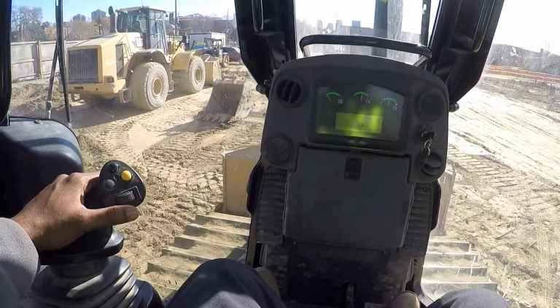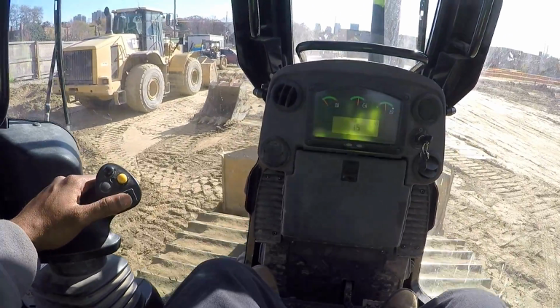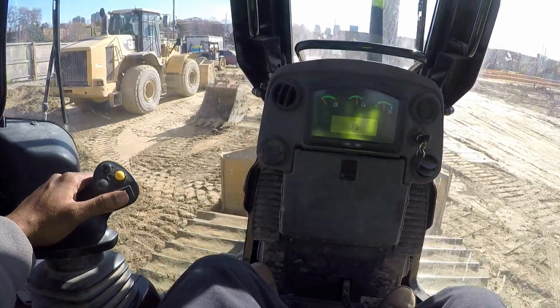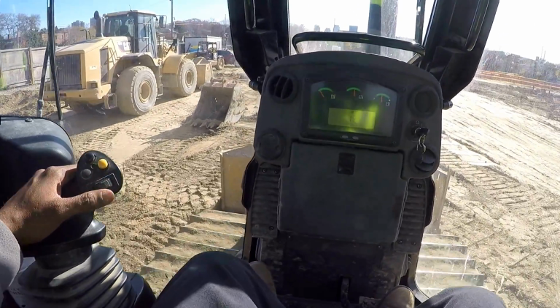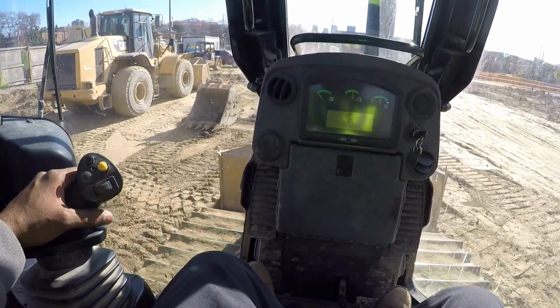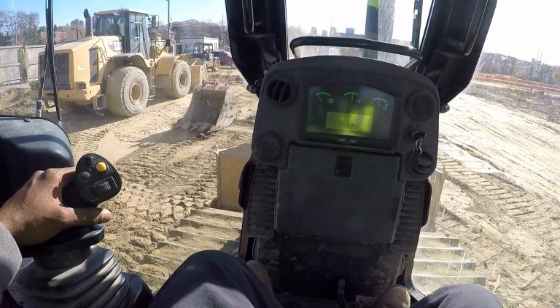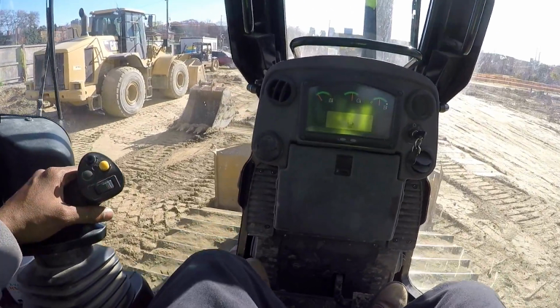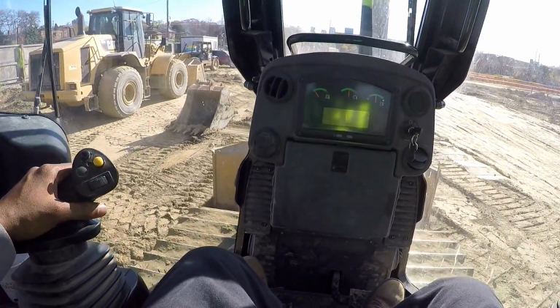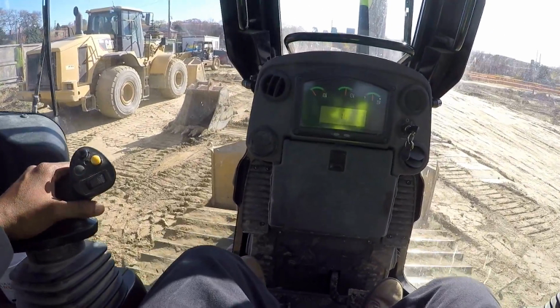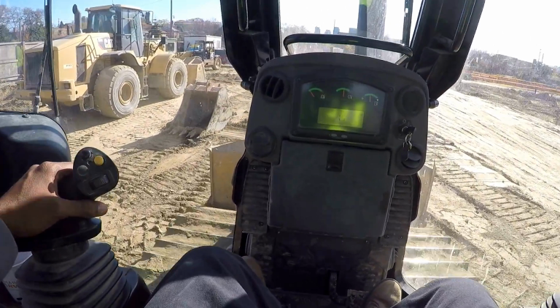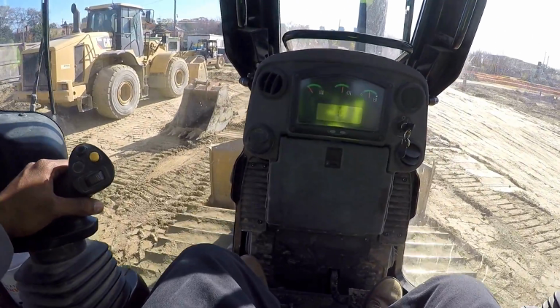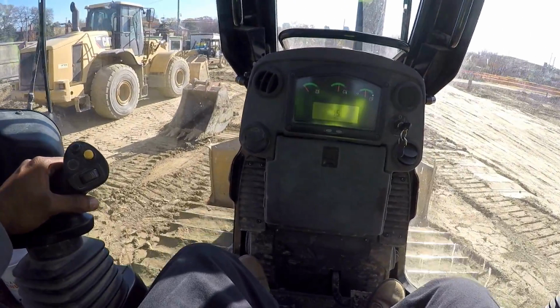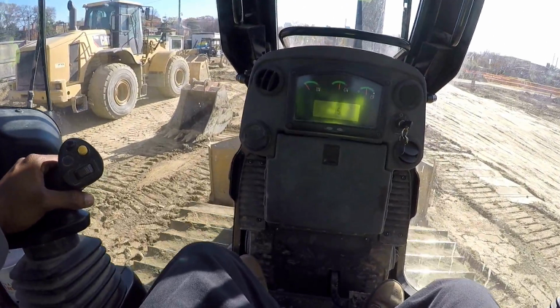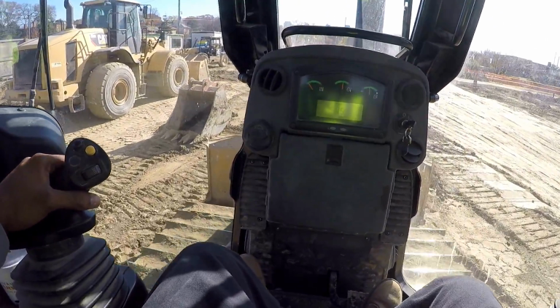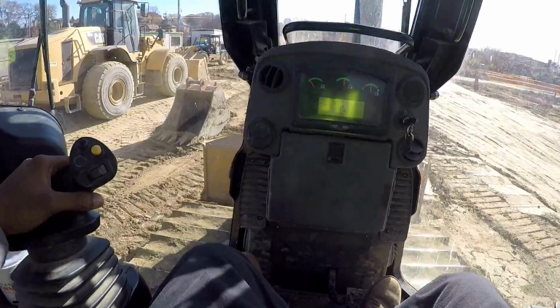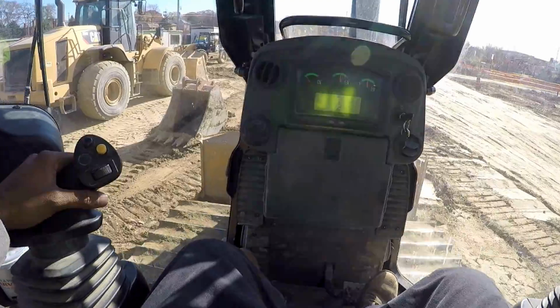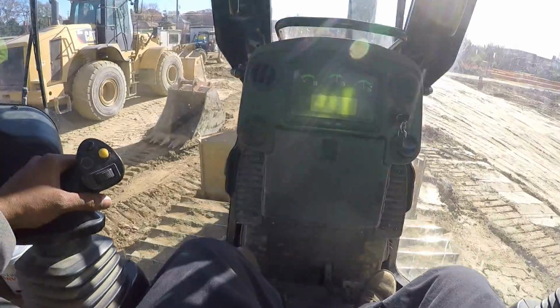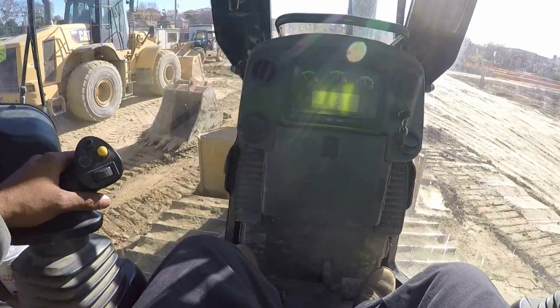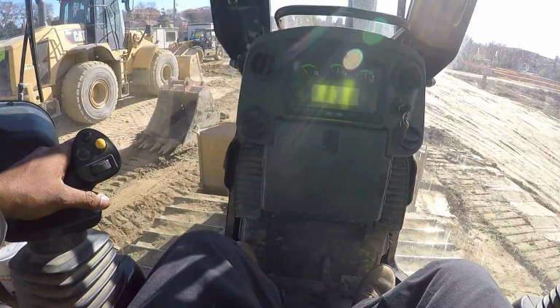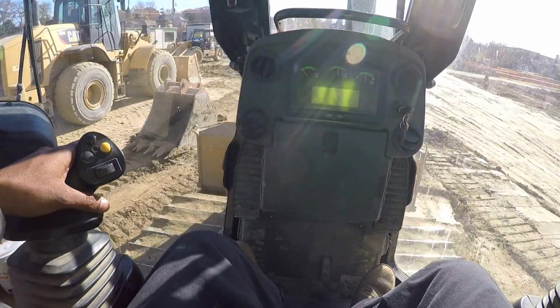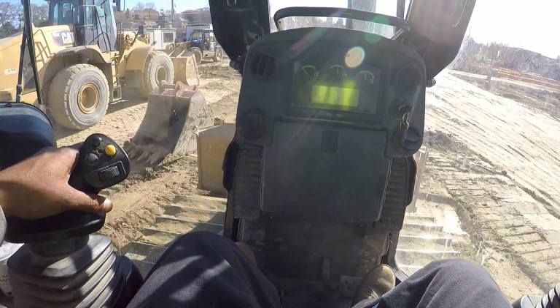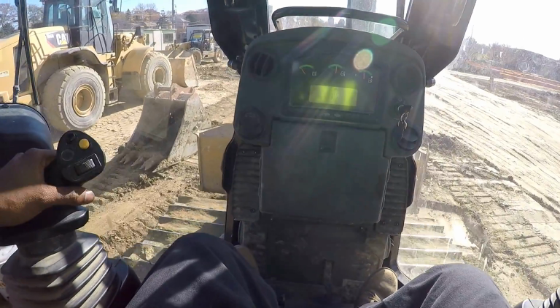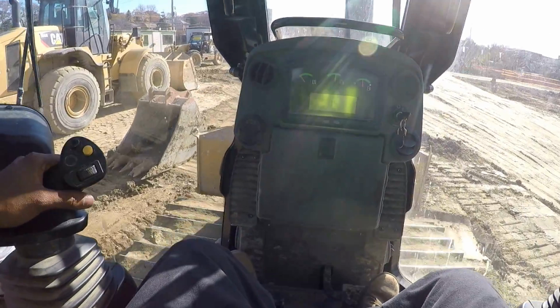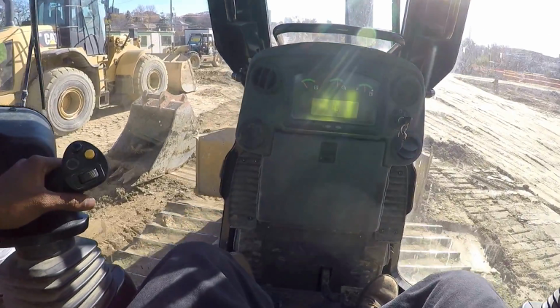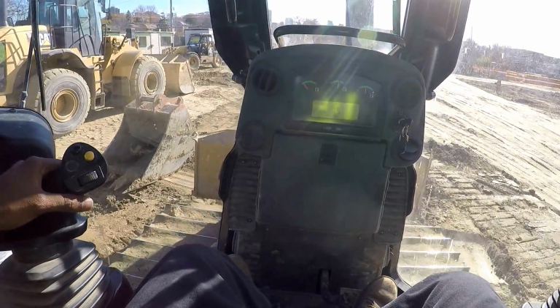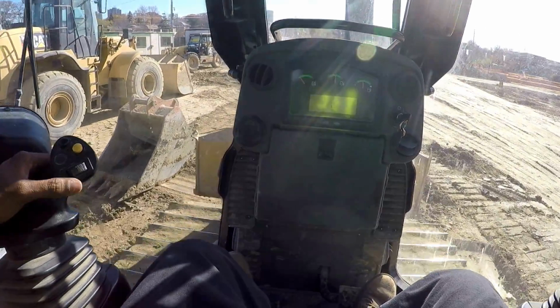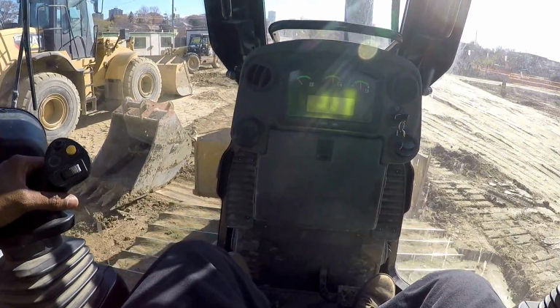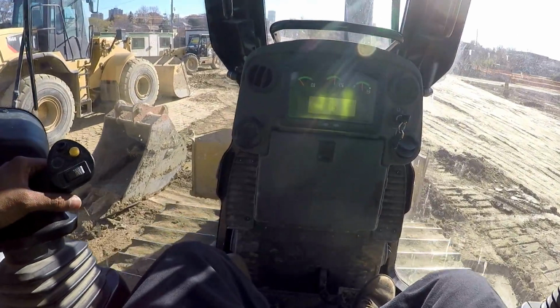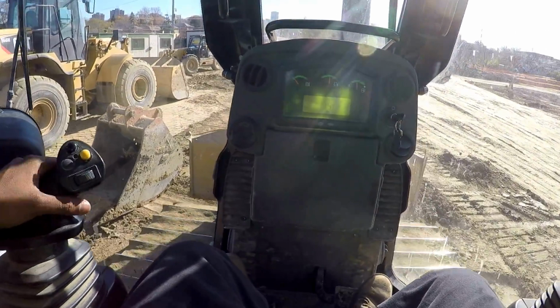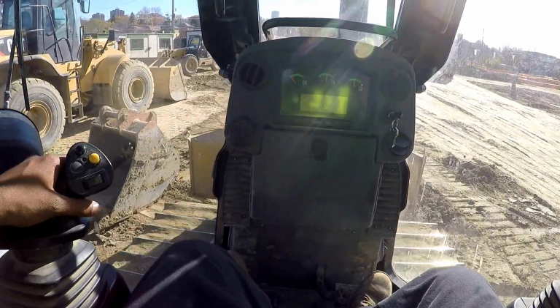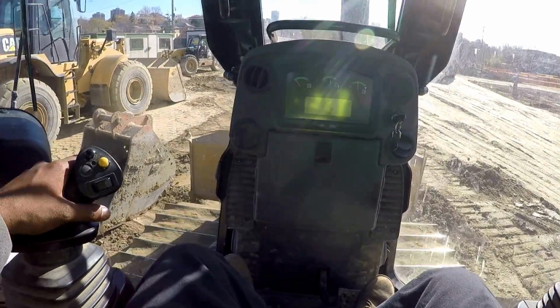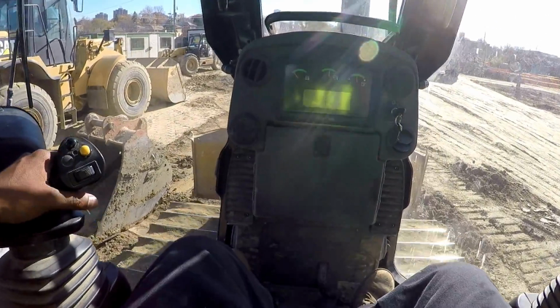So the next machine I'm gonna show you to operate will be this front end loader over here.